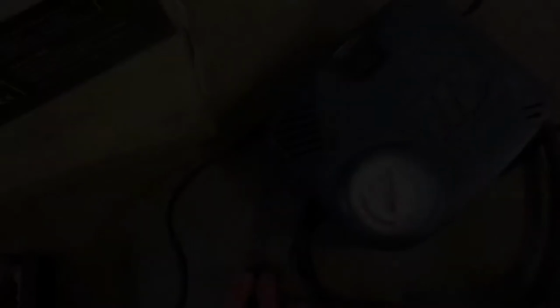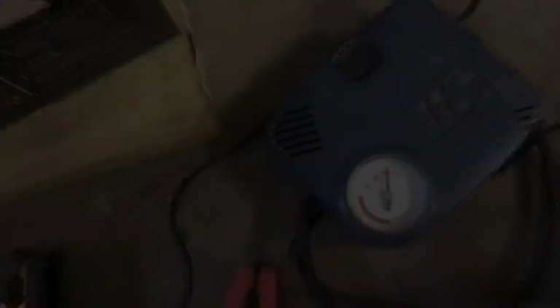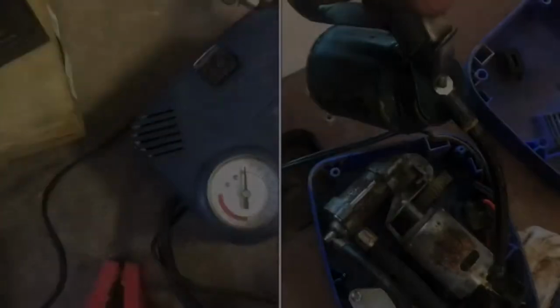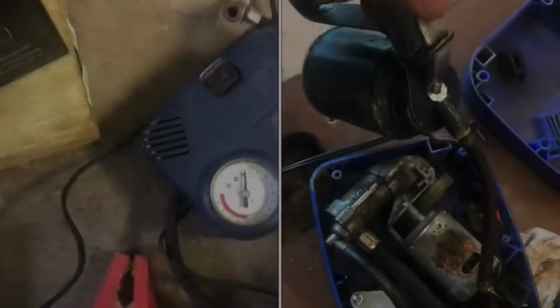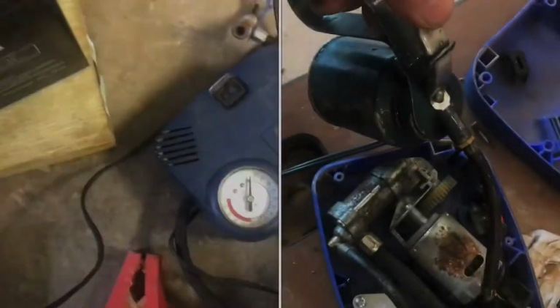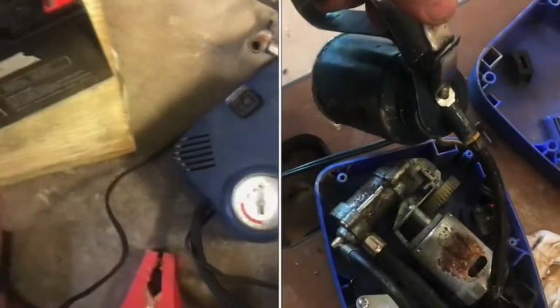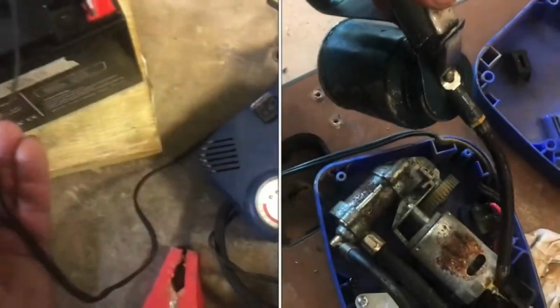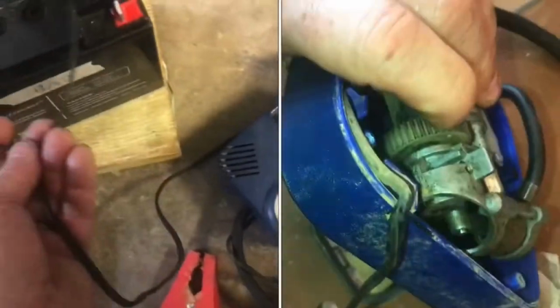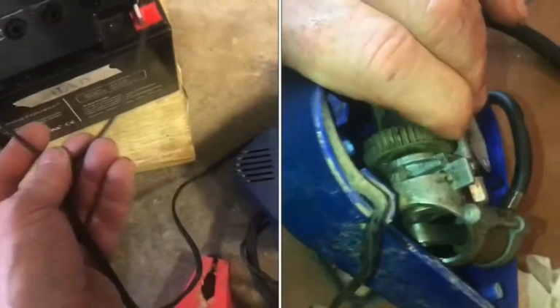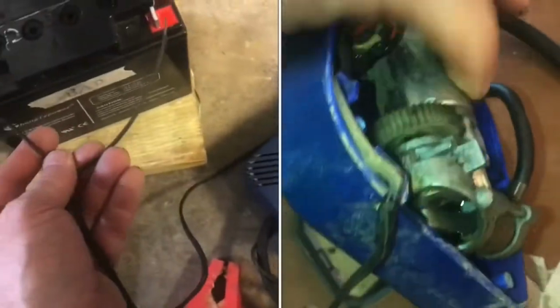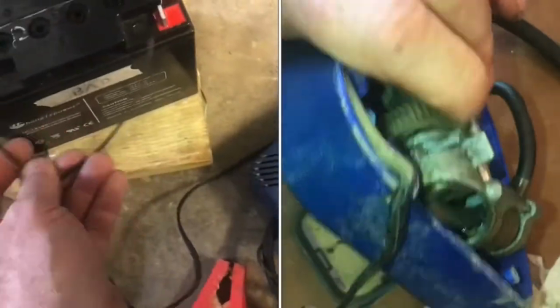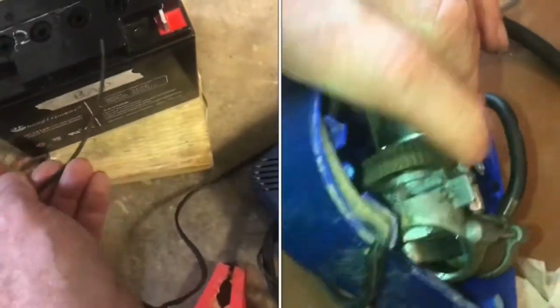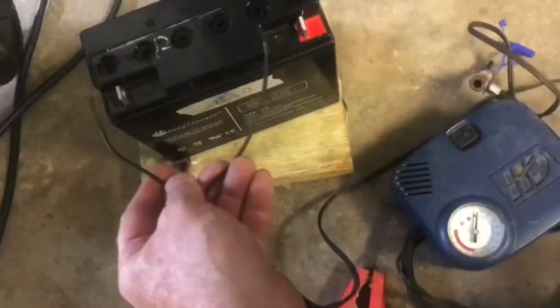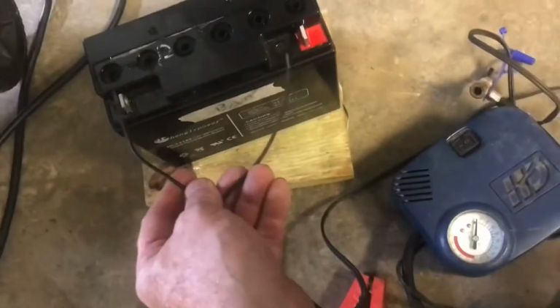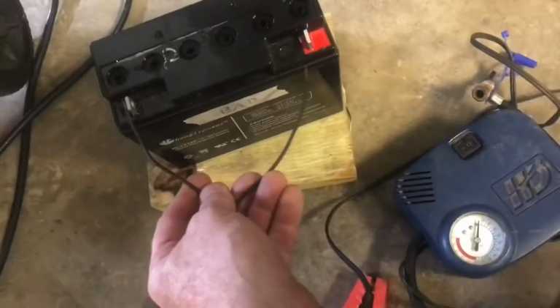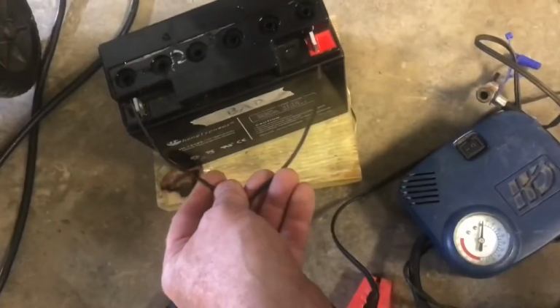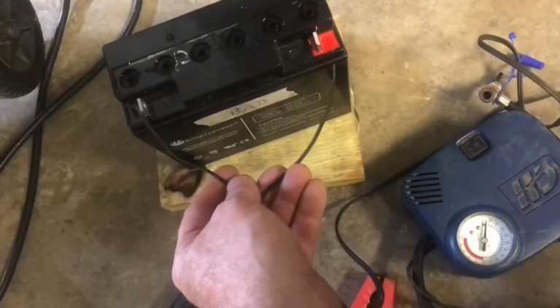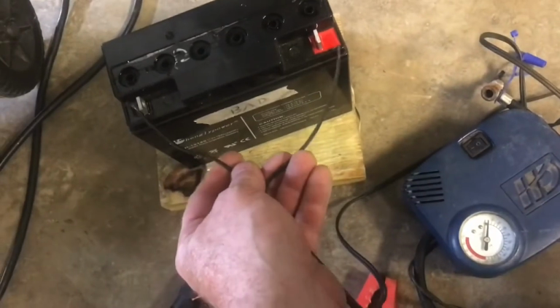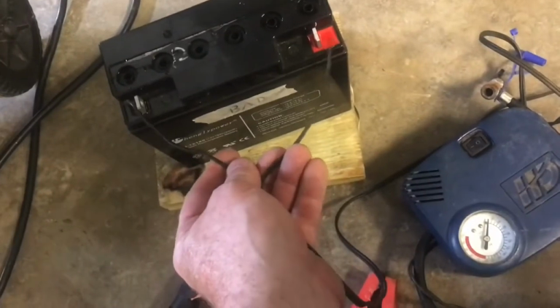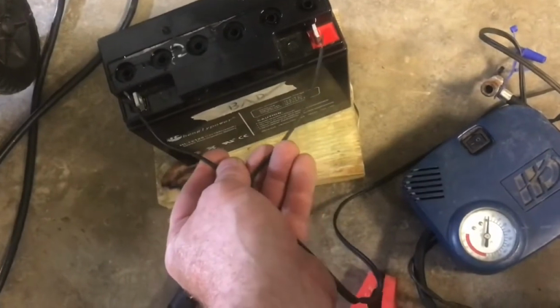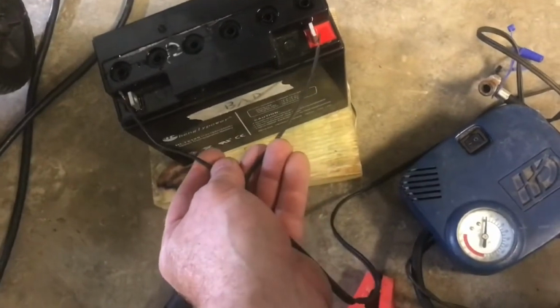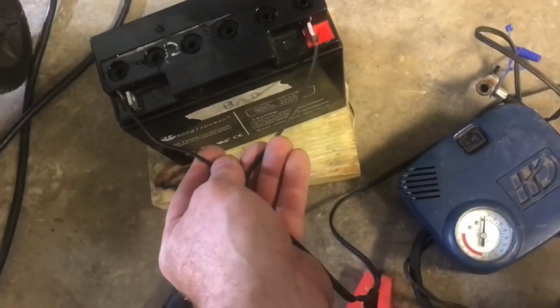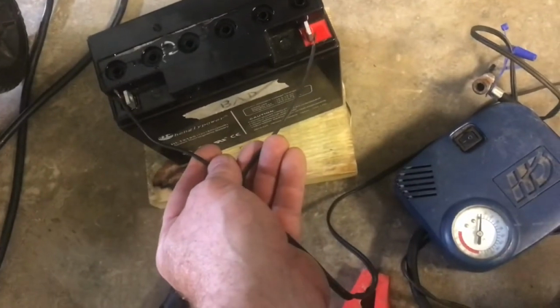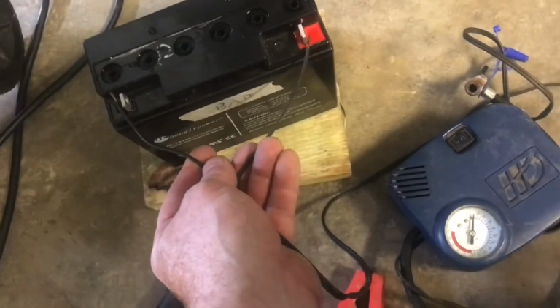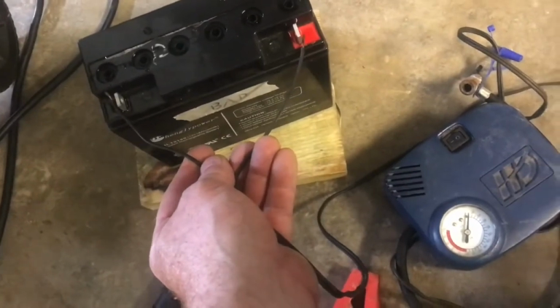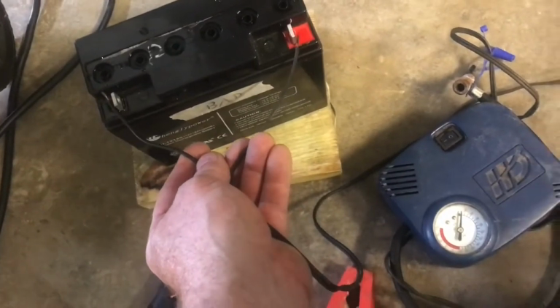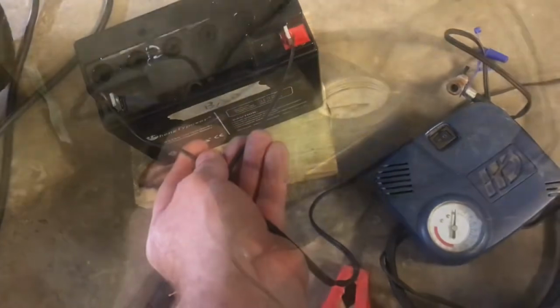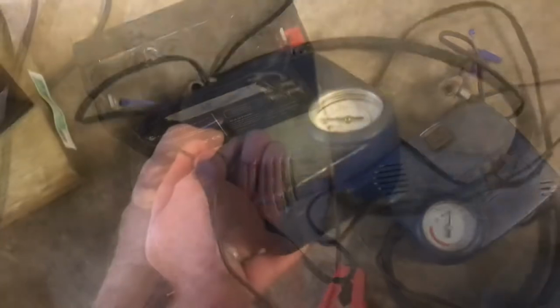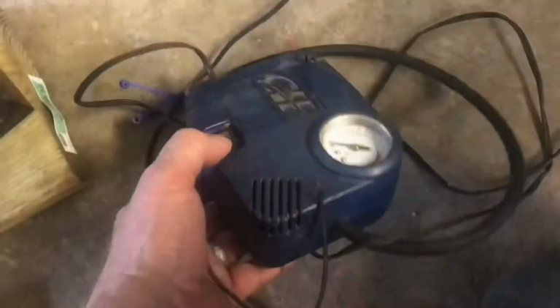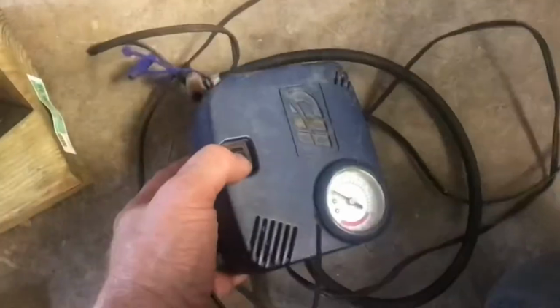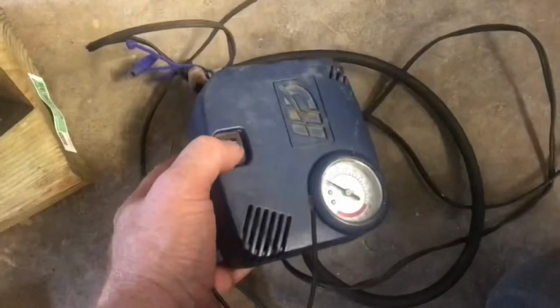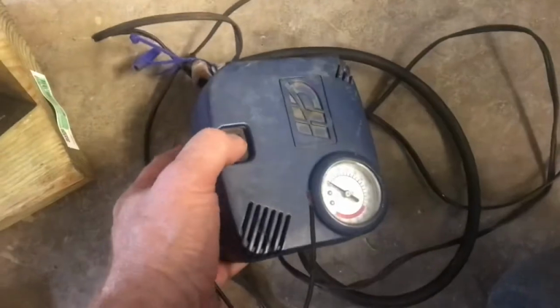Here's an electric air pump that does not work. If we put power on it, there's nothing here. We'll fix it.